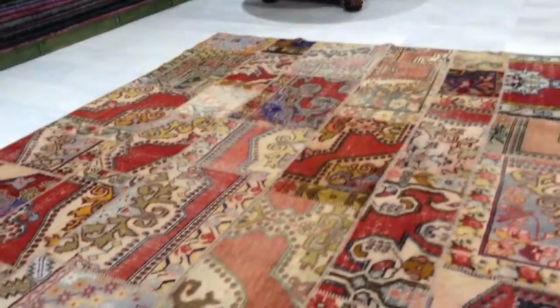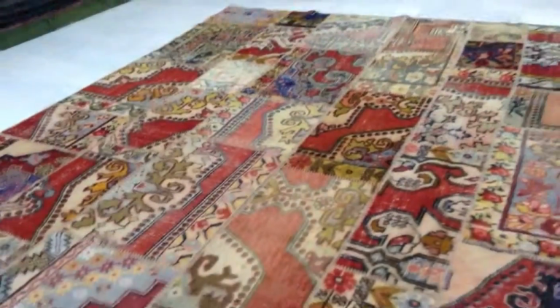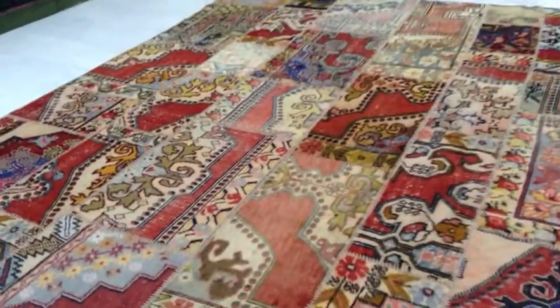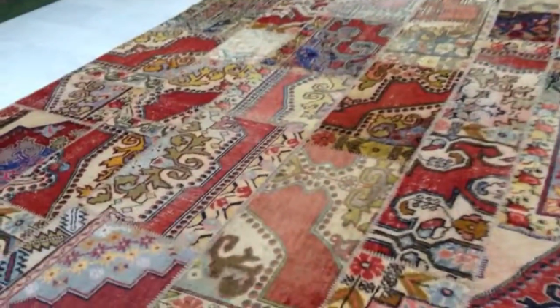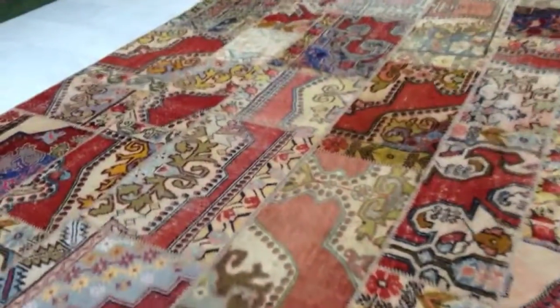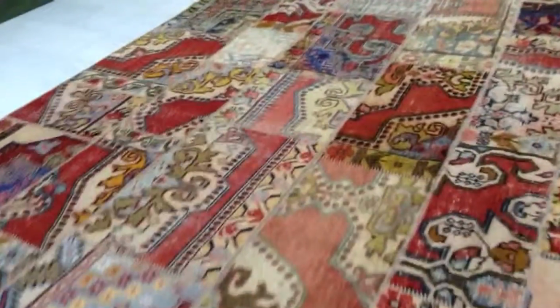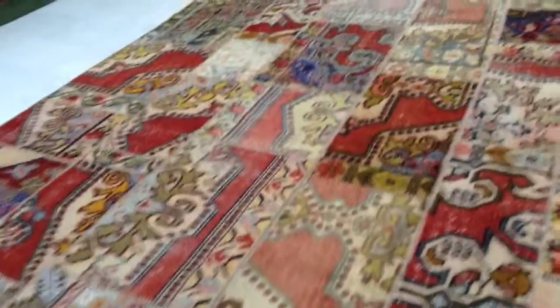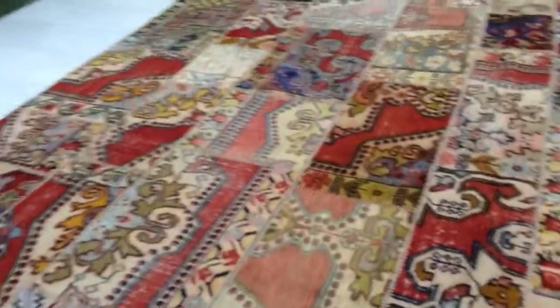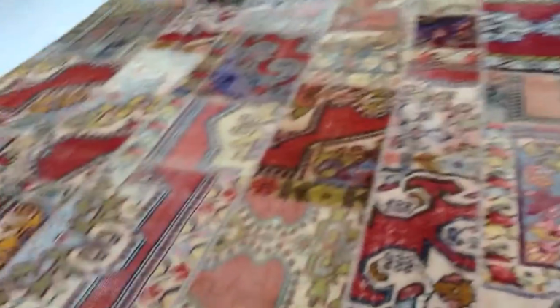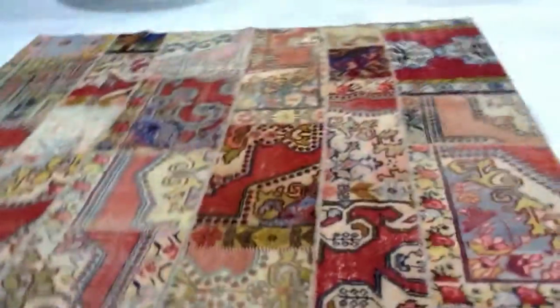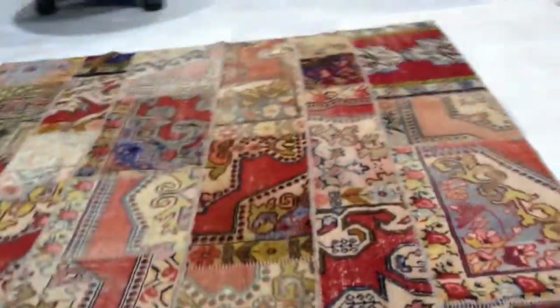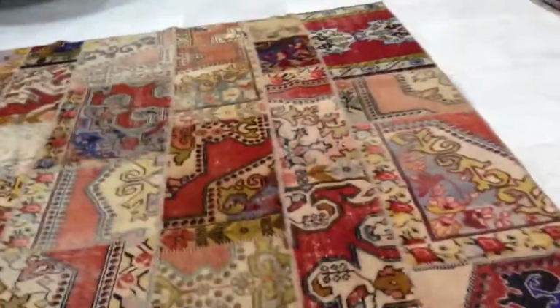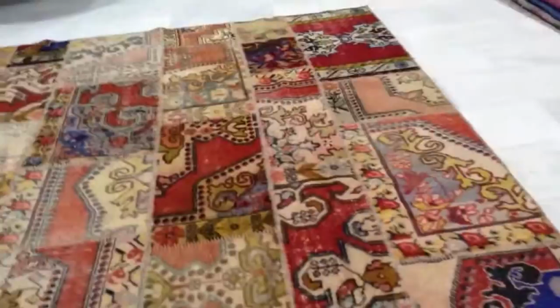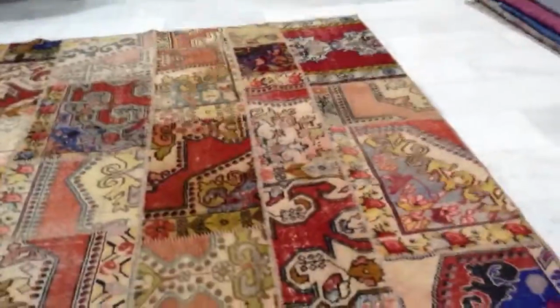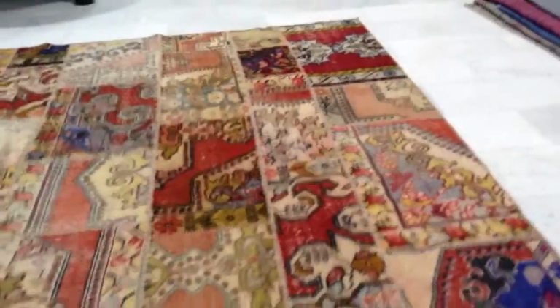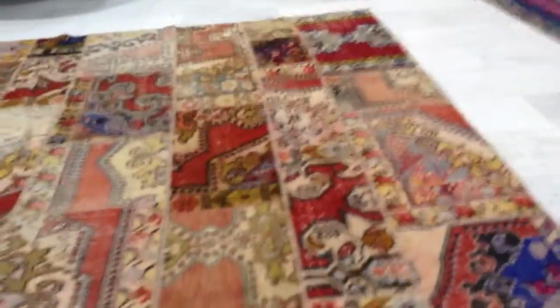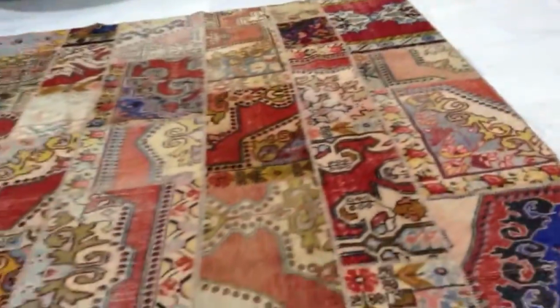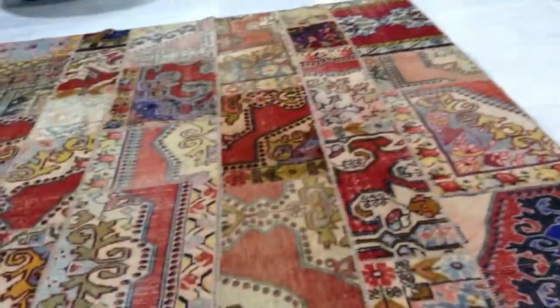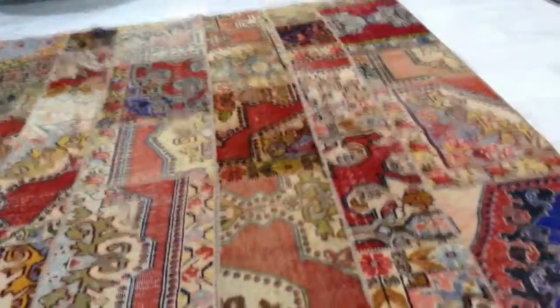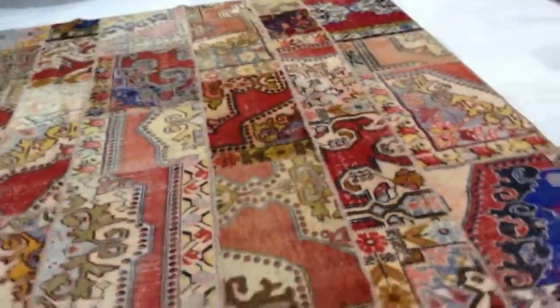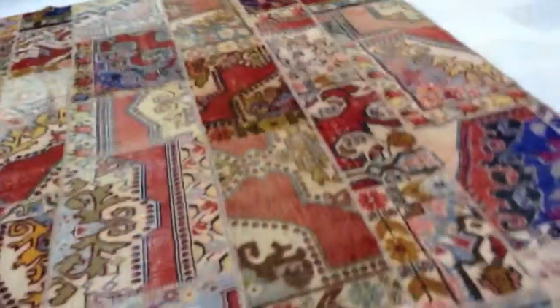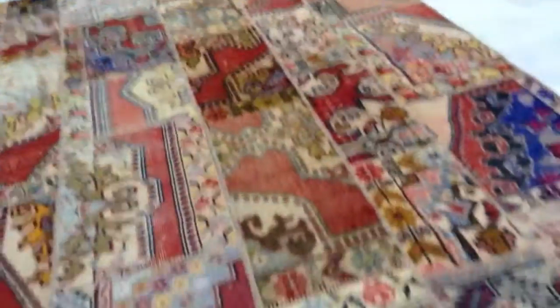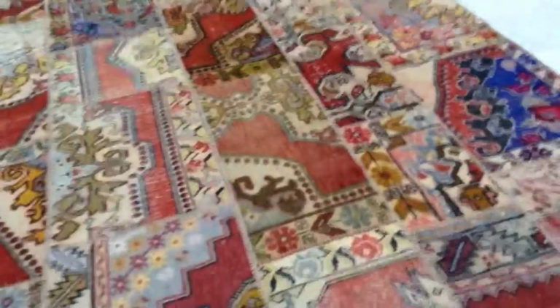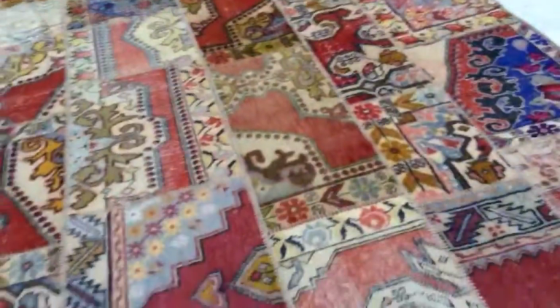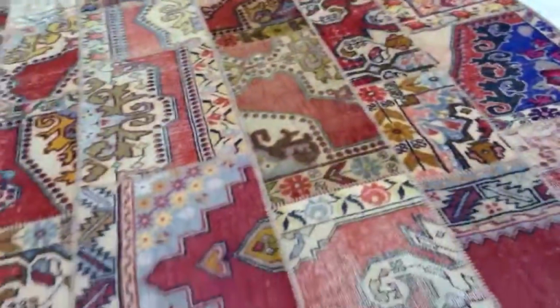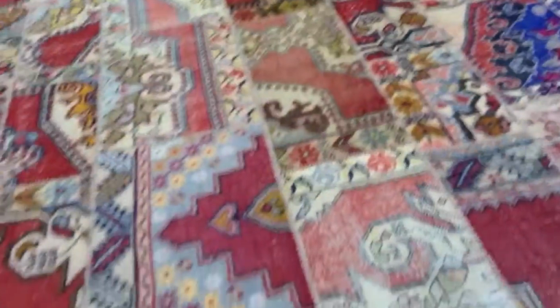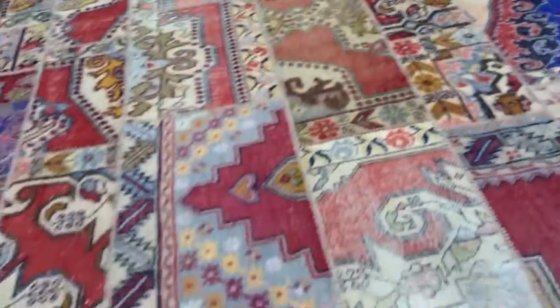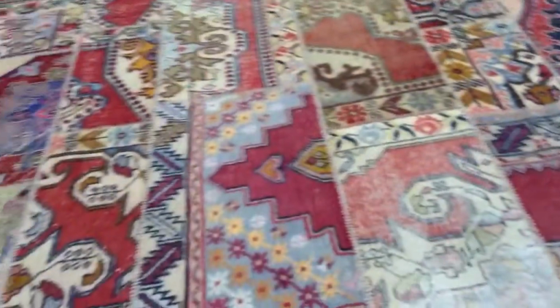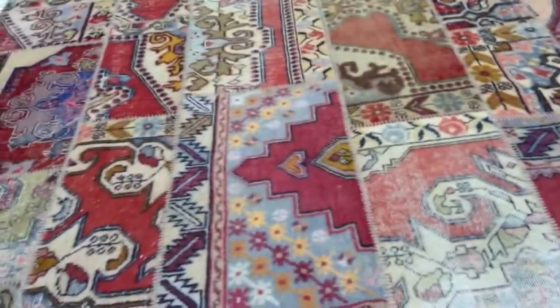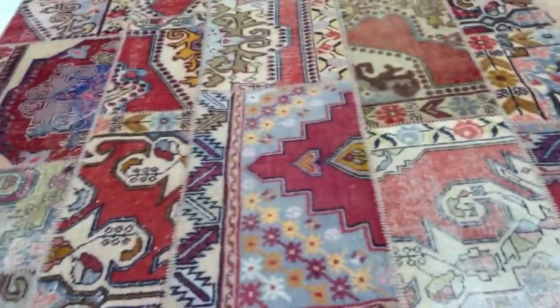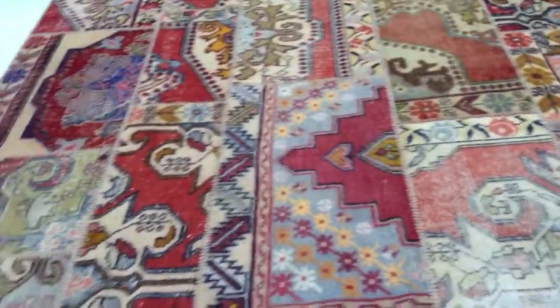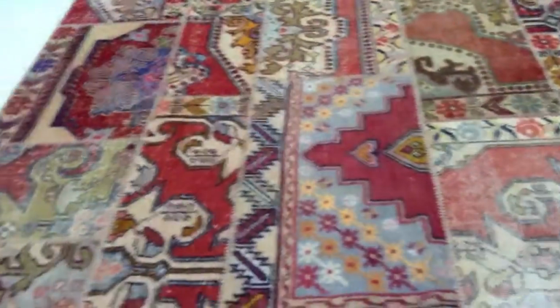These carpets have a tribal look about them. There's no dyes being added to this carpet, so it also has its own natural look.